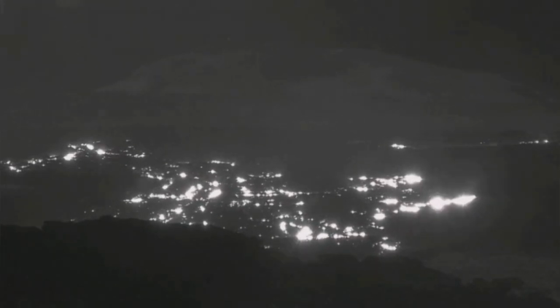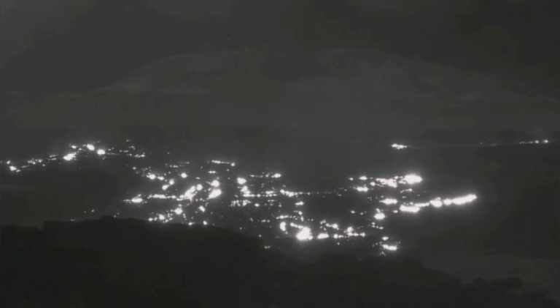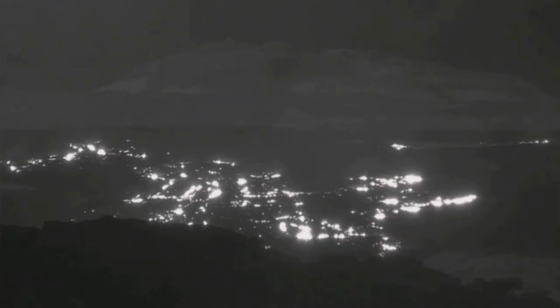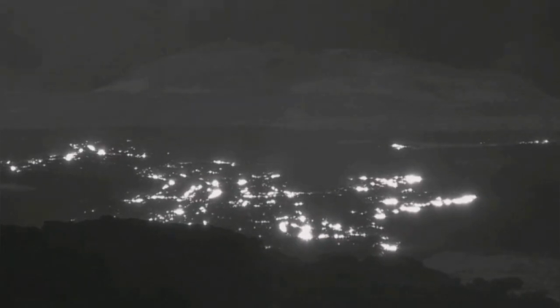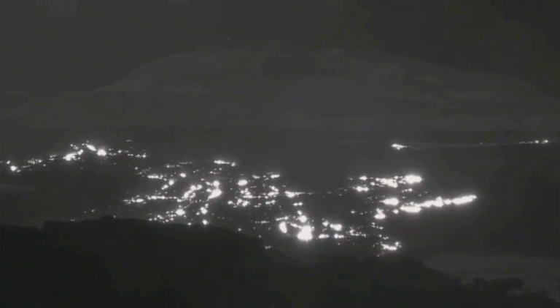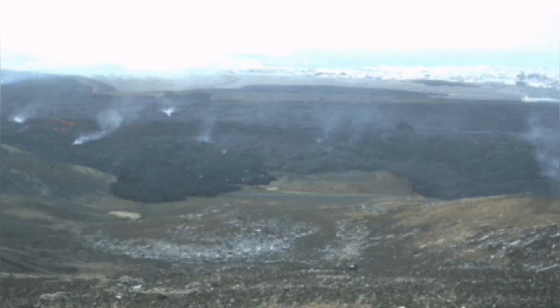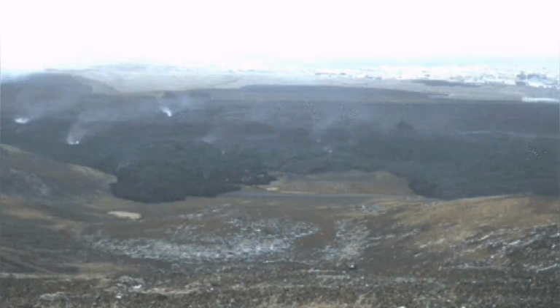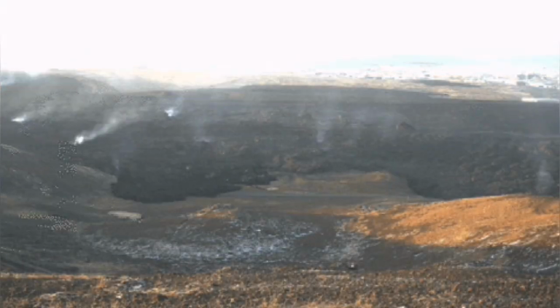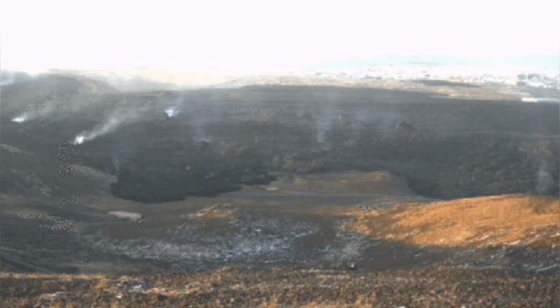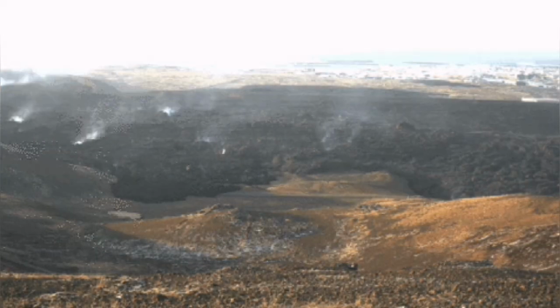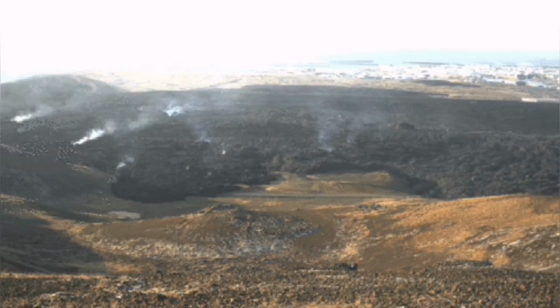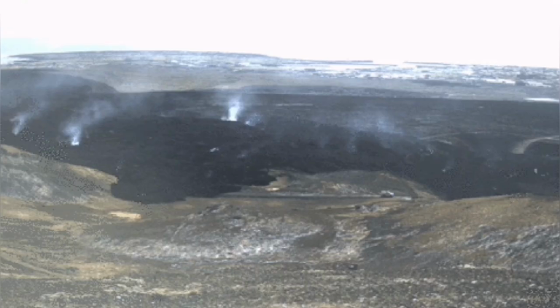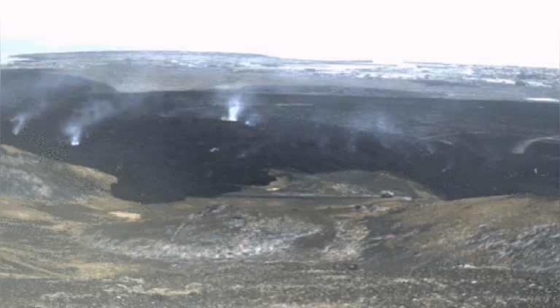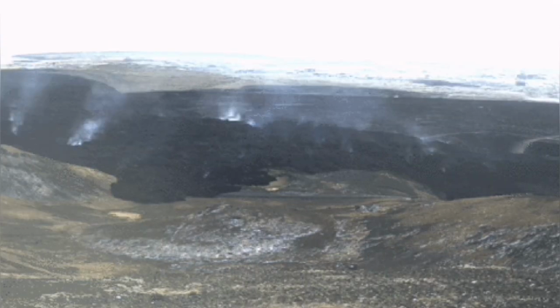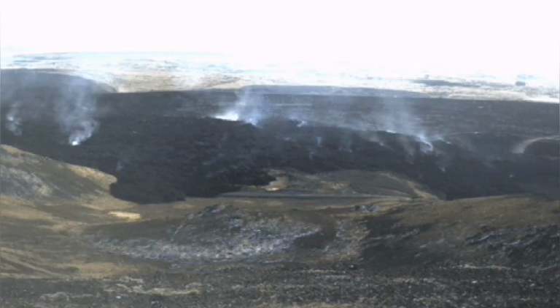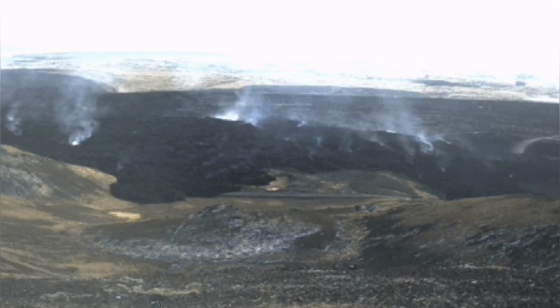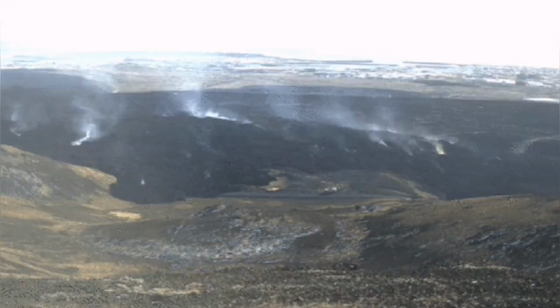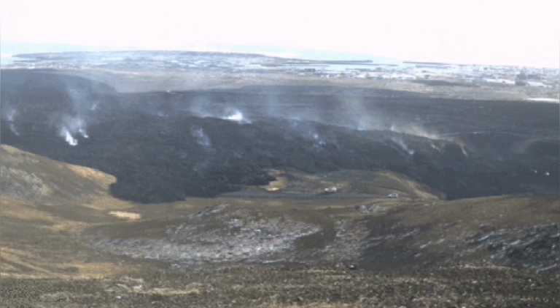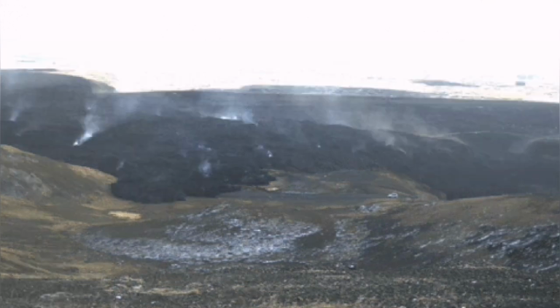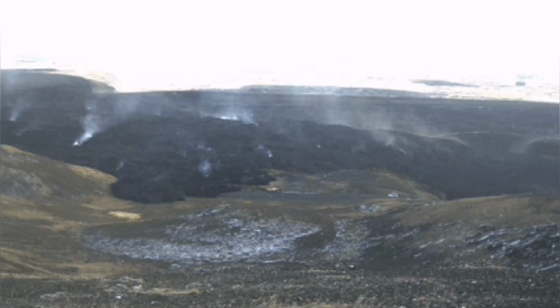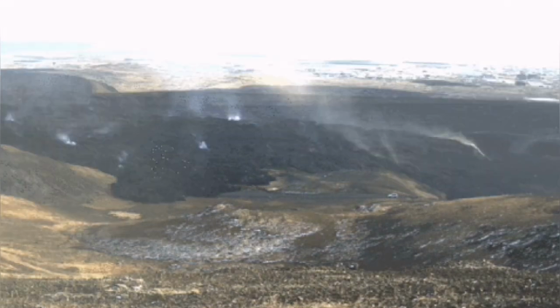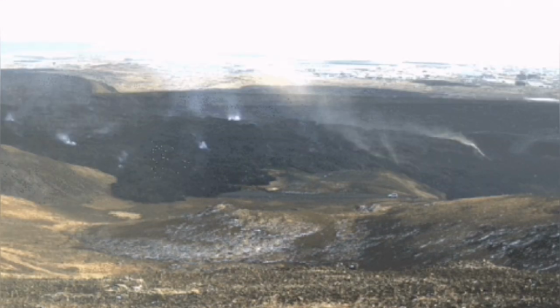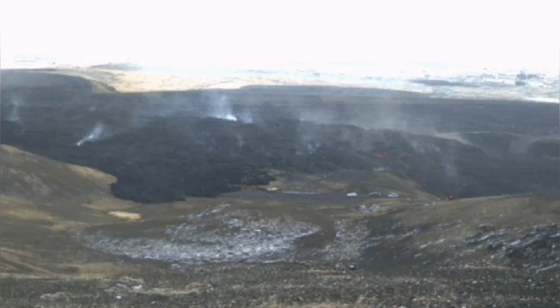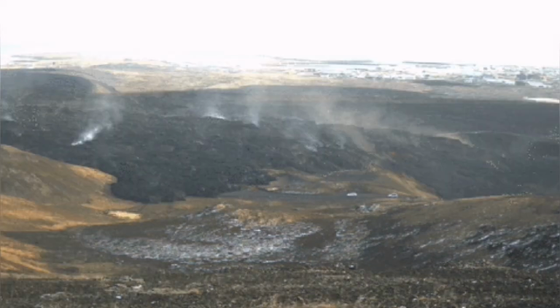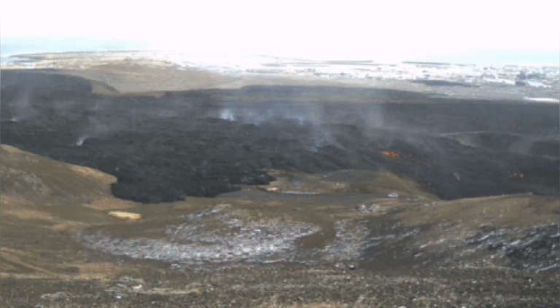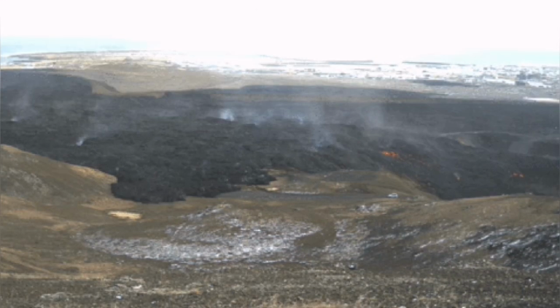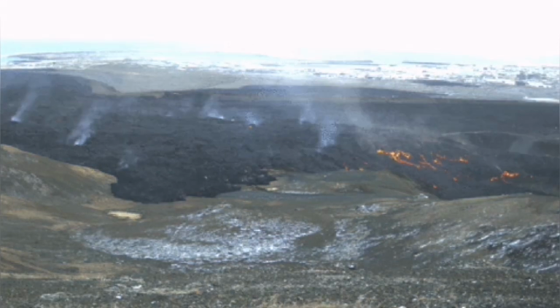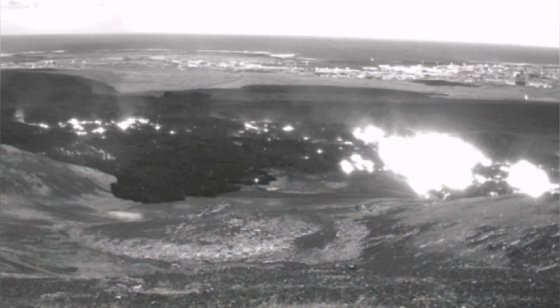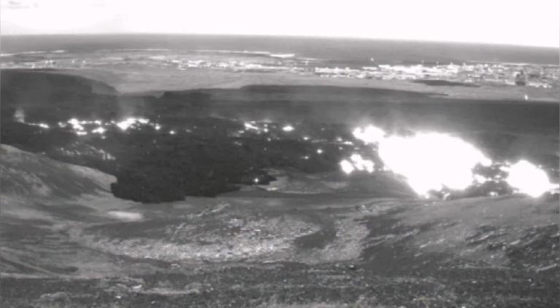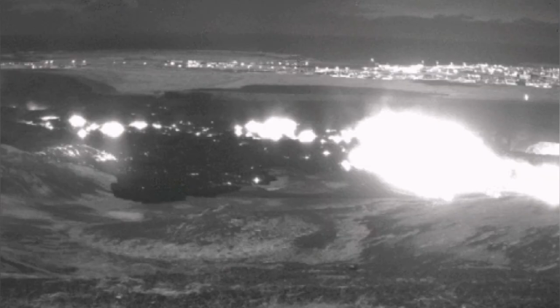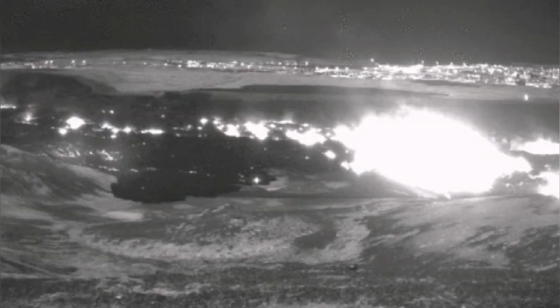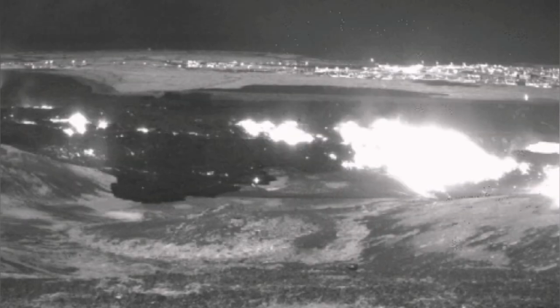The lava has flattened and completely covered the quarry. The basaltic lava is now on top of the granite, which is a geological wonder.